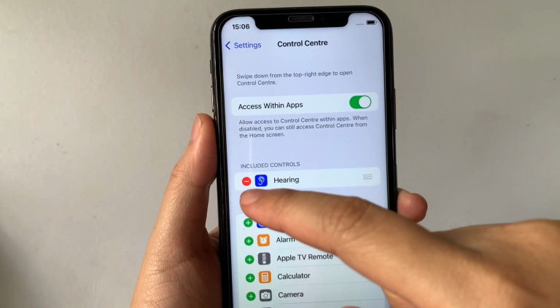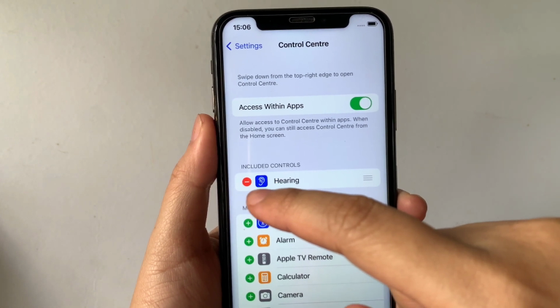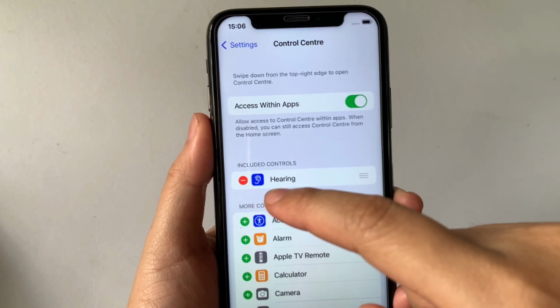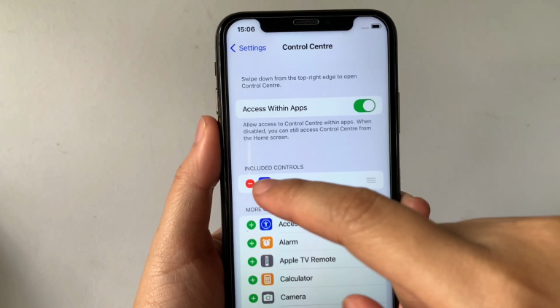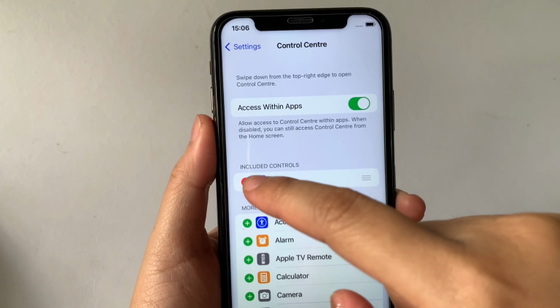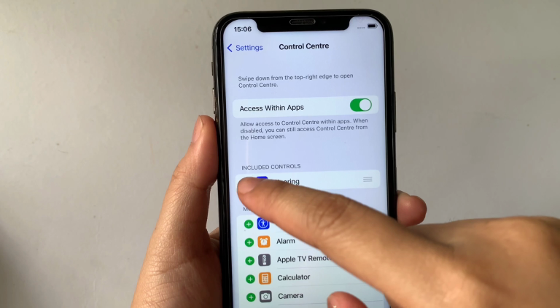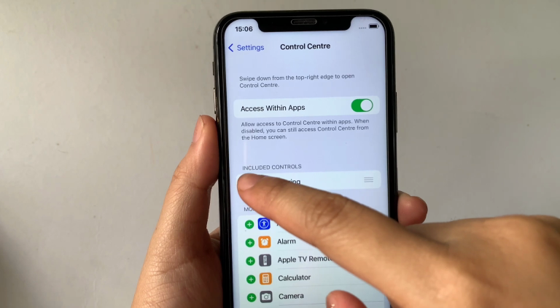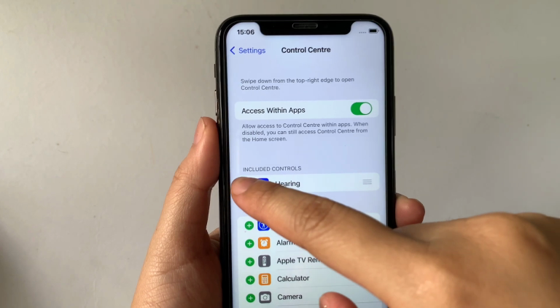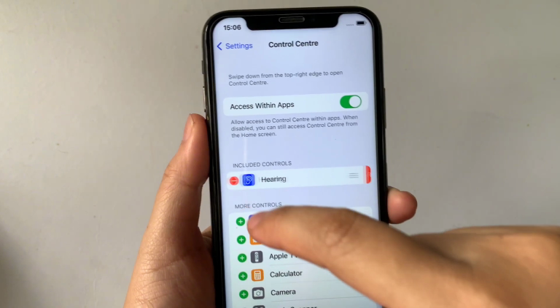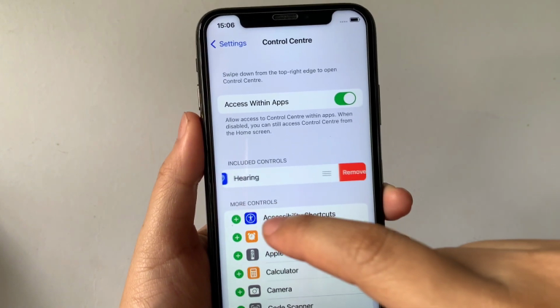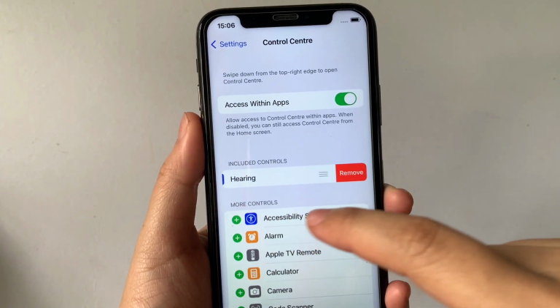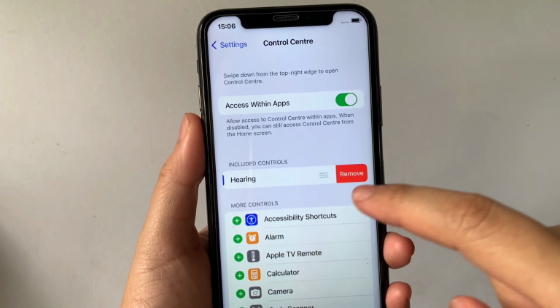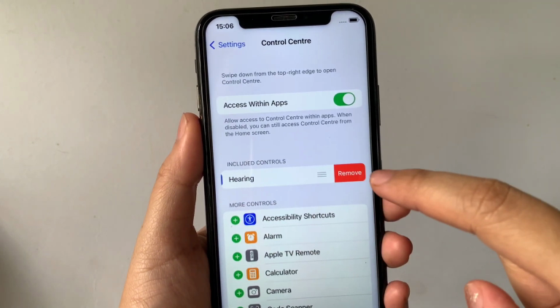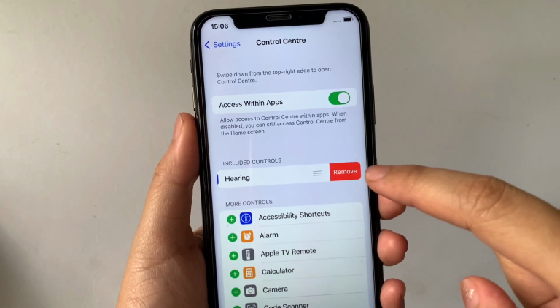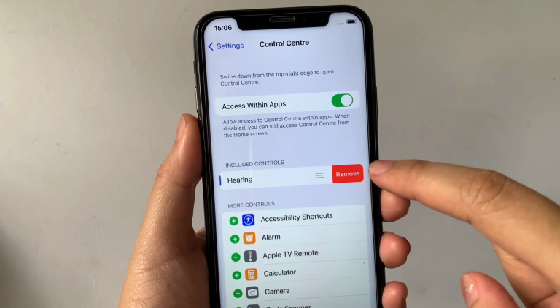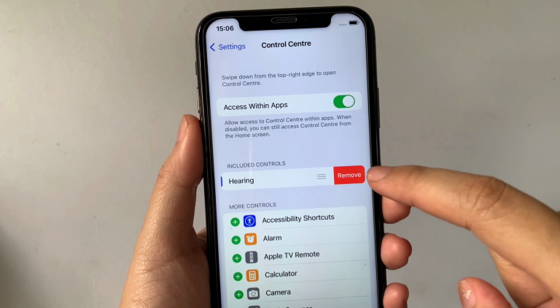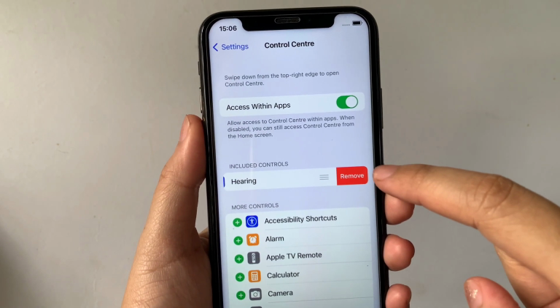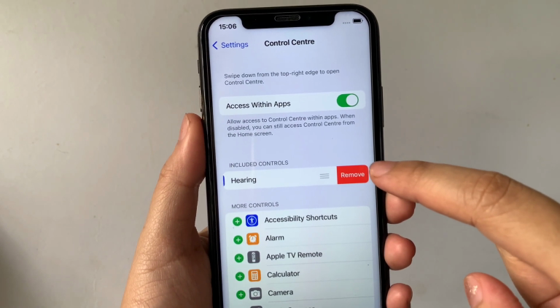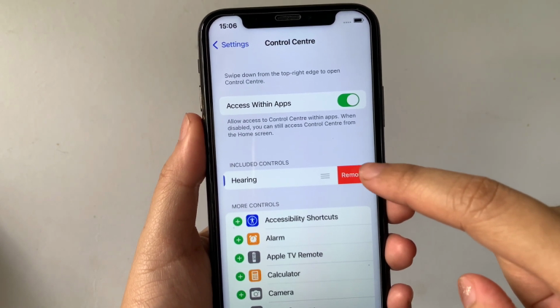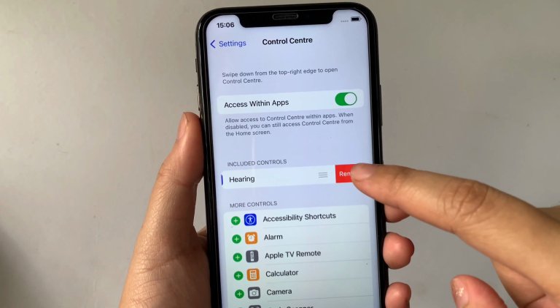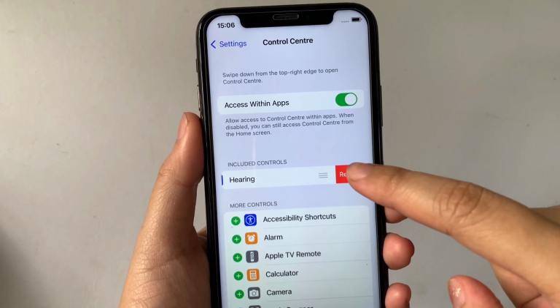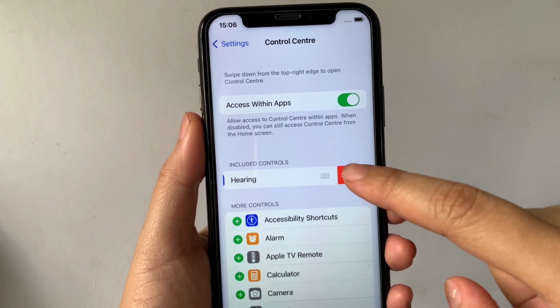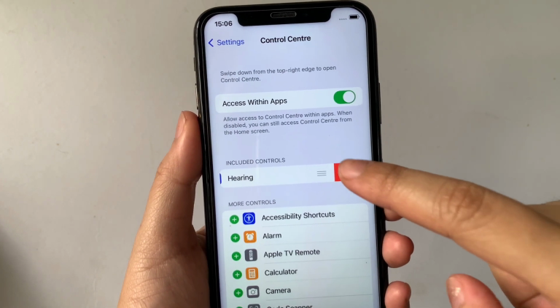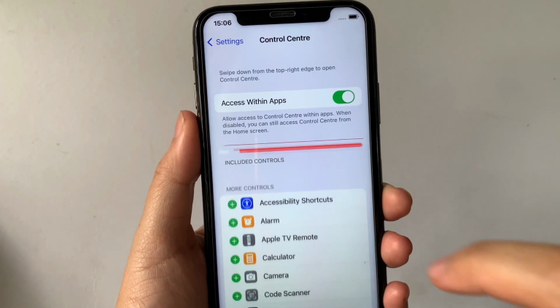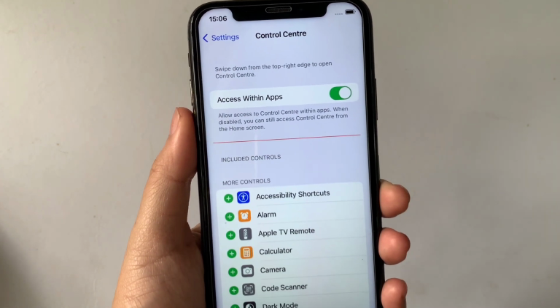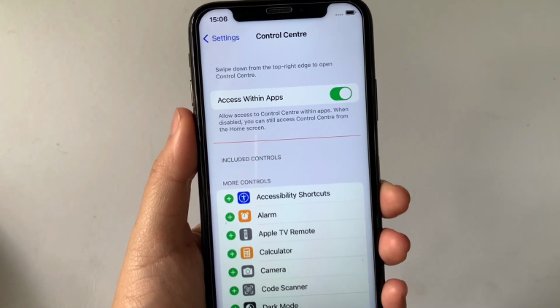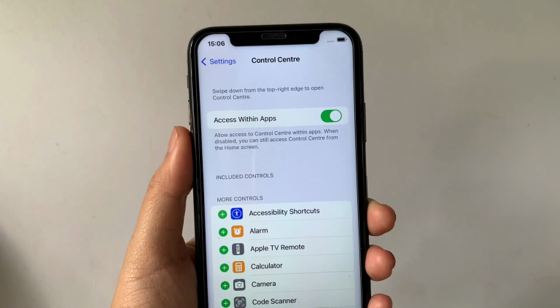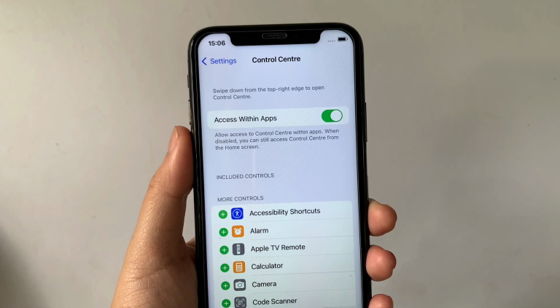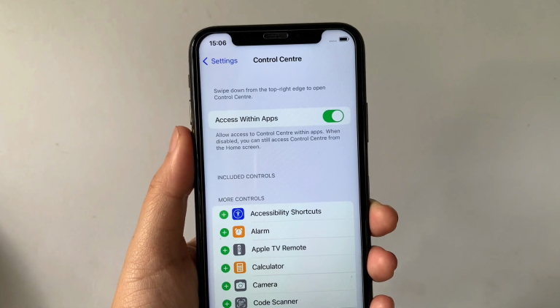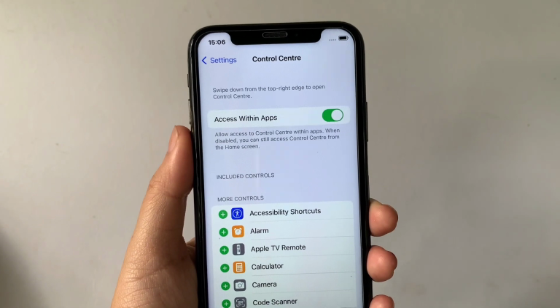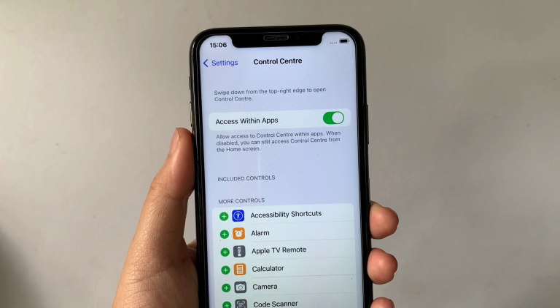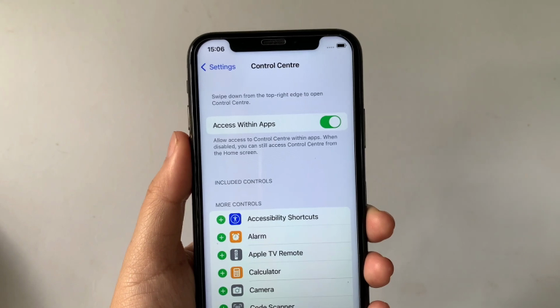All you have to do is tap that negative sign, then click Remove. And it is now removed.